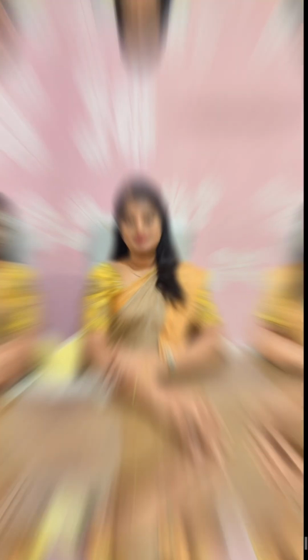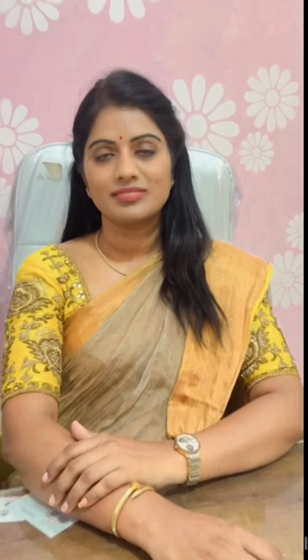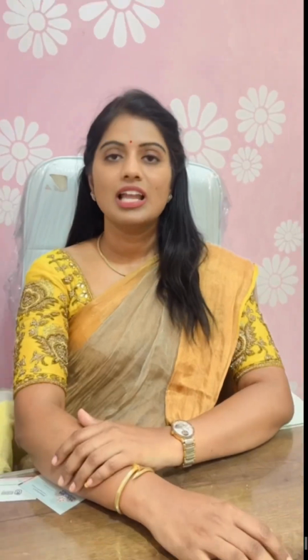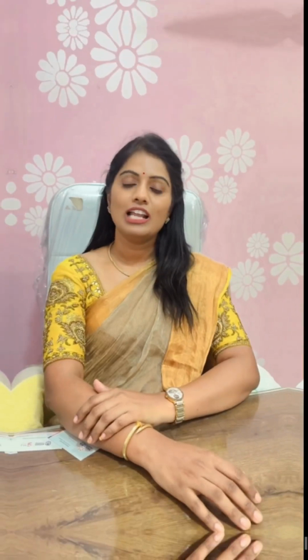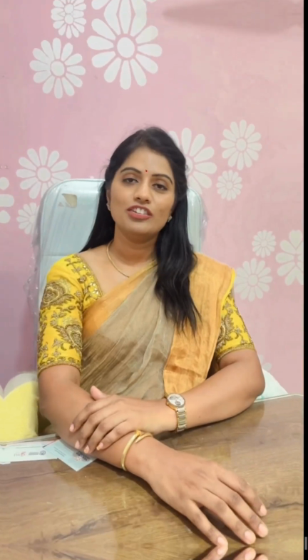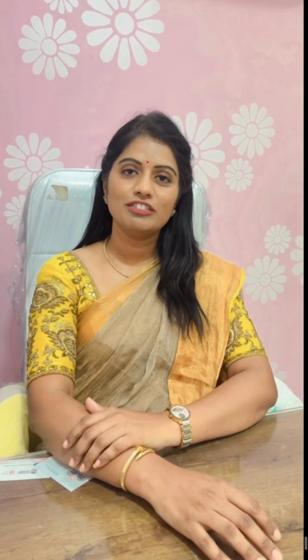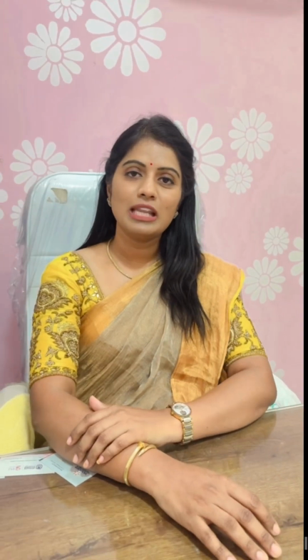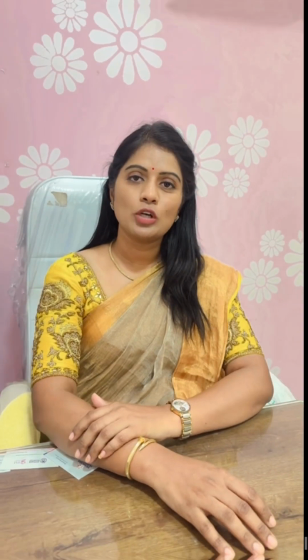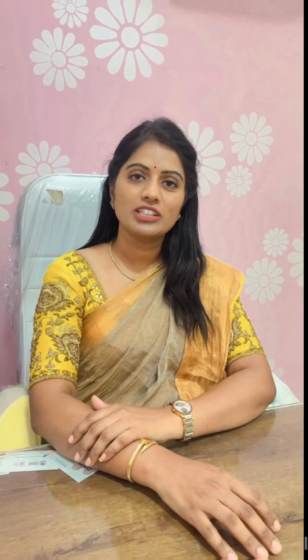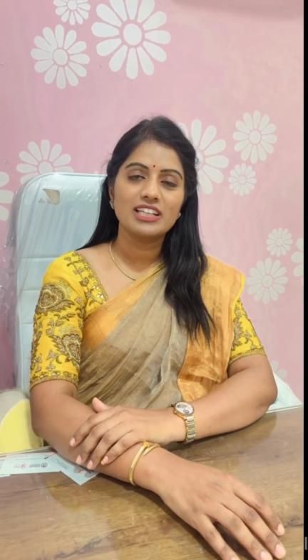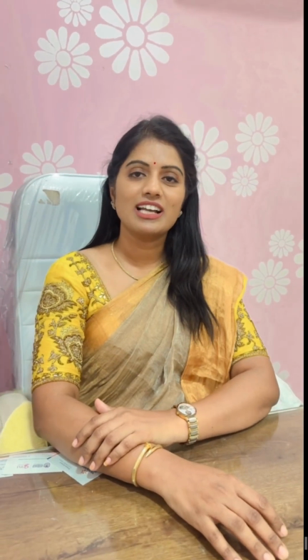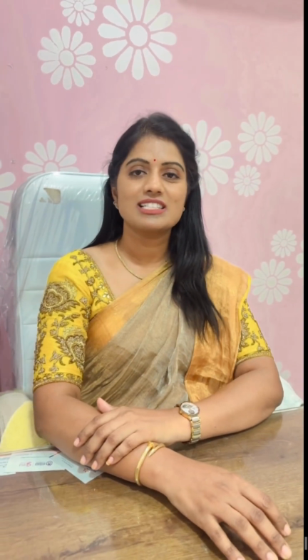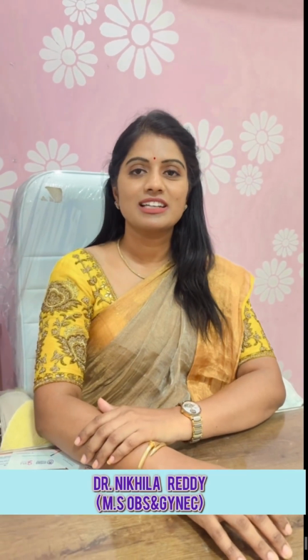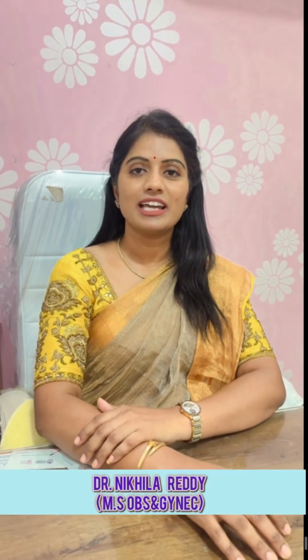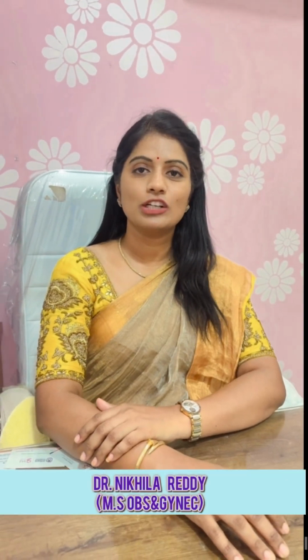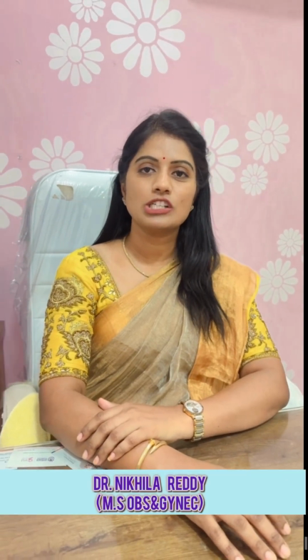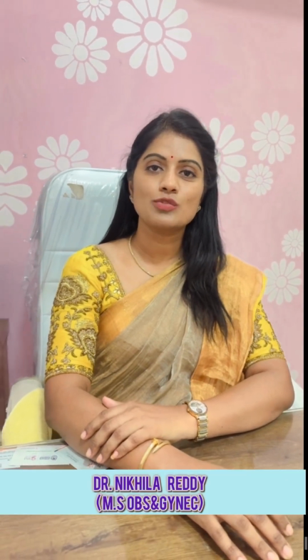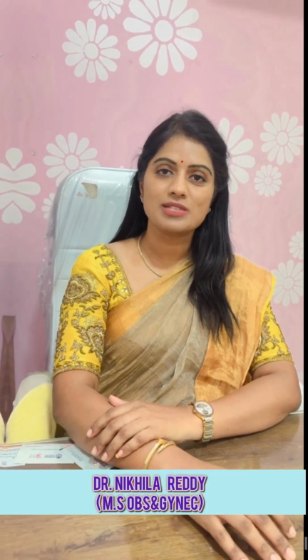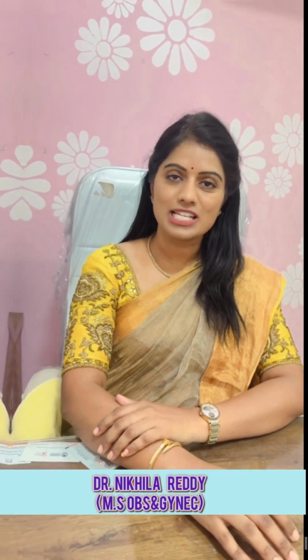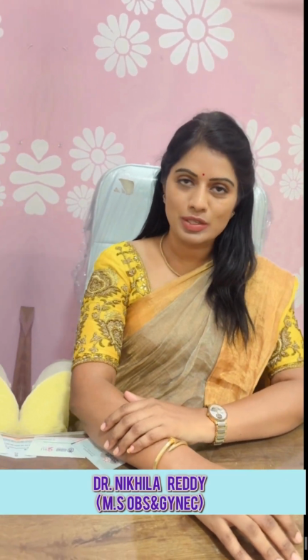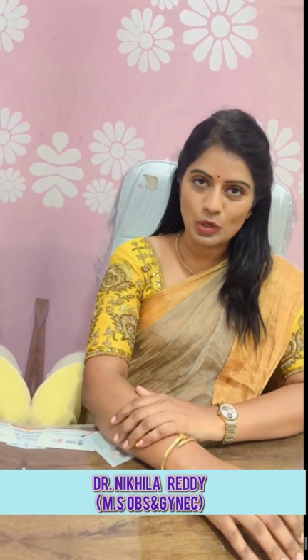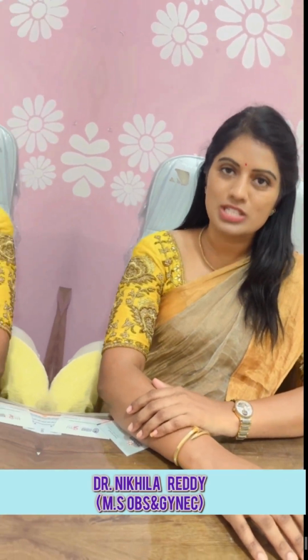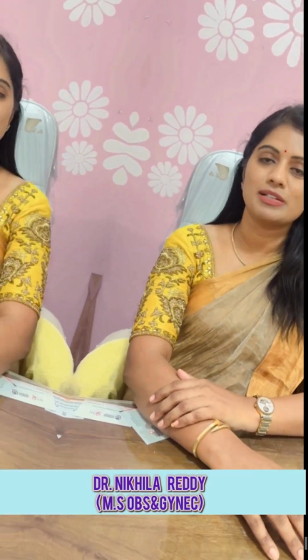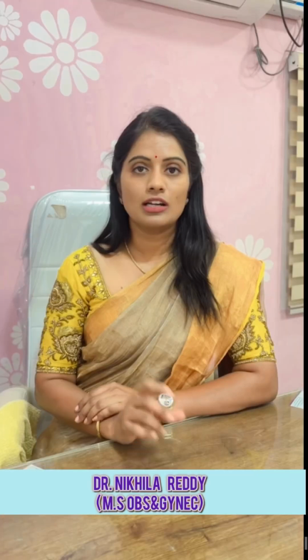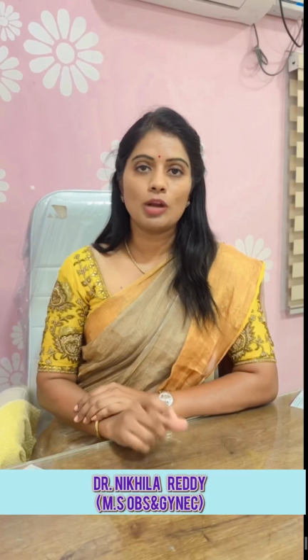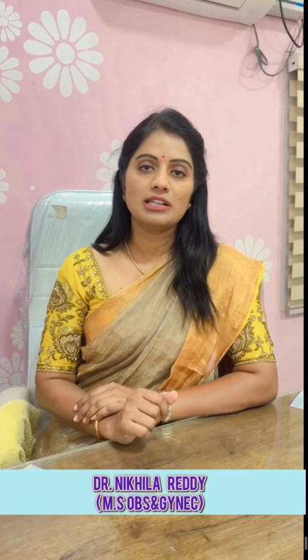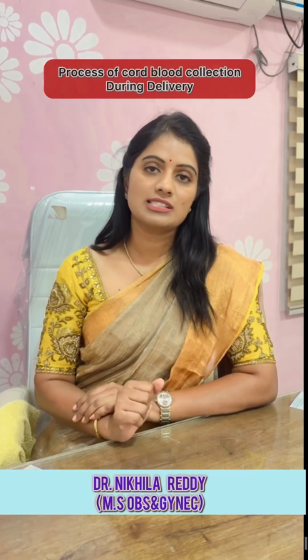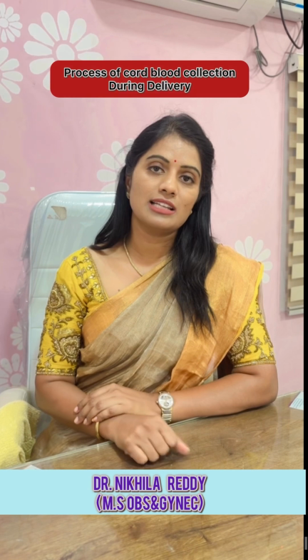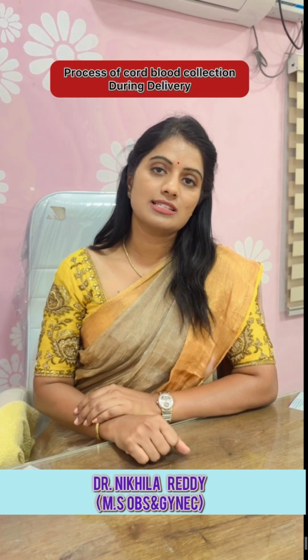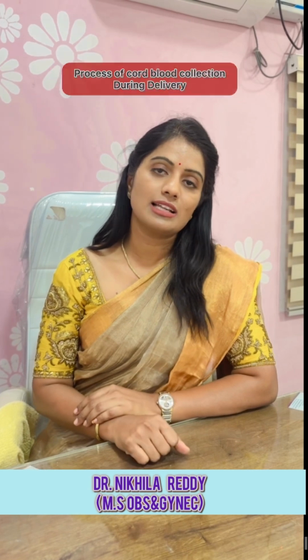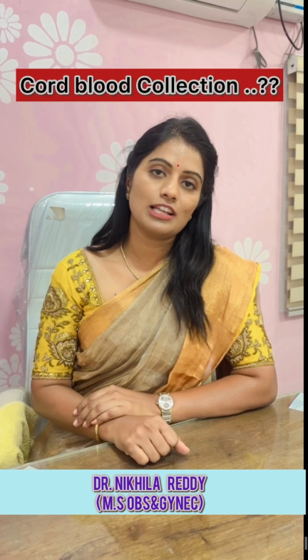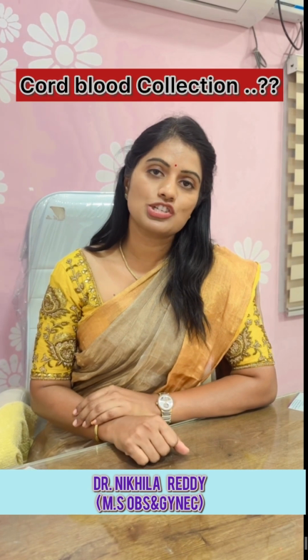Hello everyone, I am Dr. Nikhila, consultant gynecologist from Sai Swarupa Hospital. Today we are talking about Cord Blood Cell Collection.